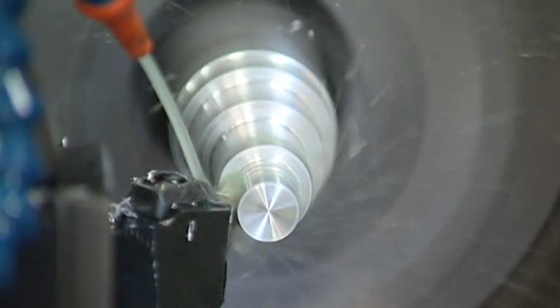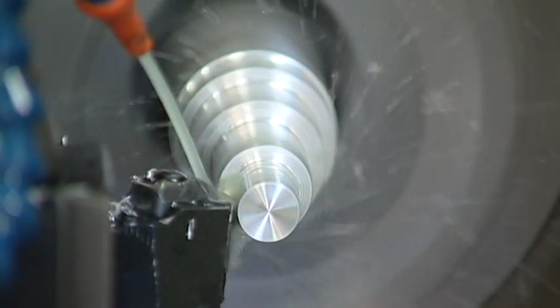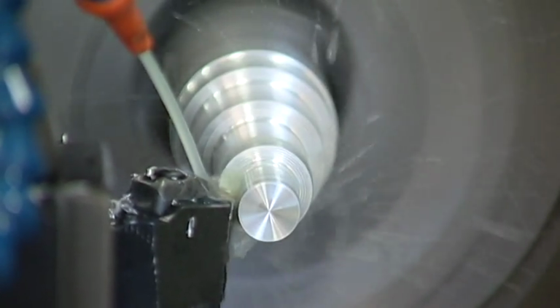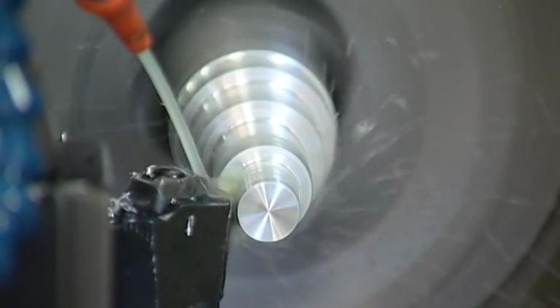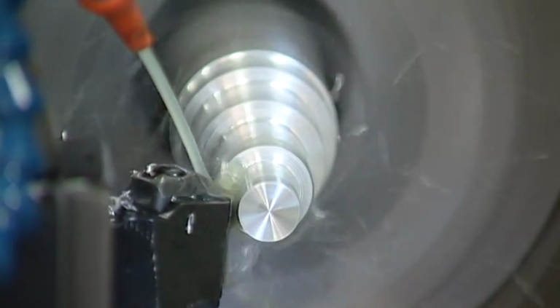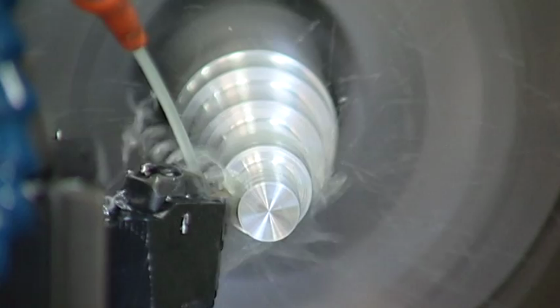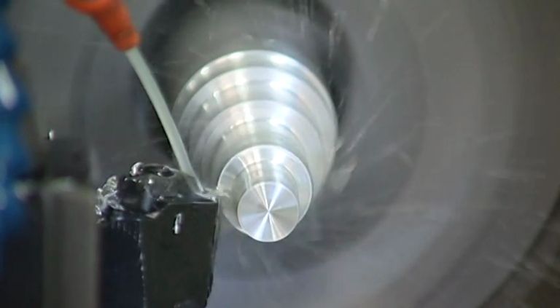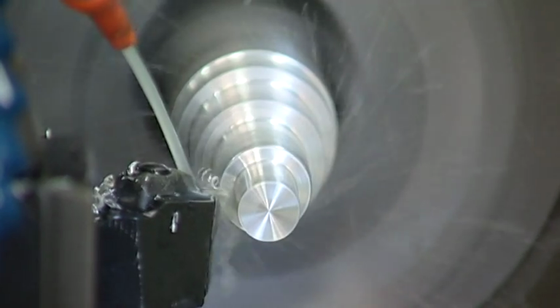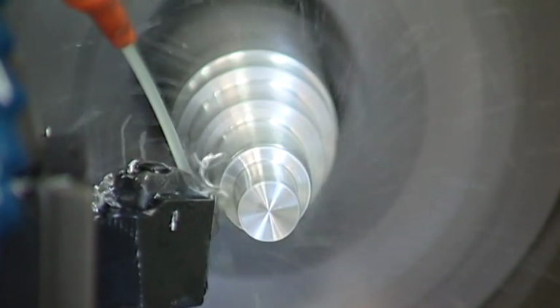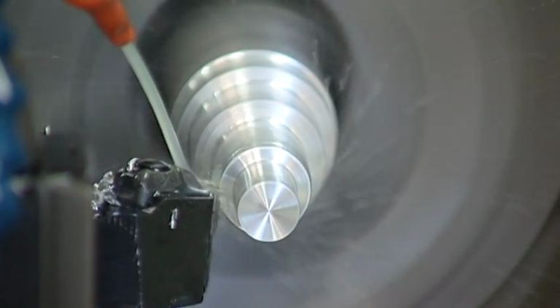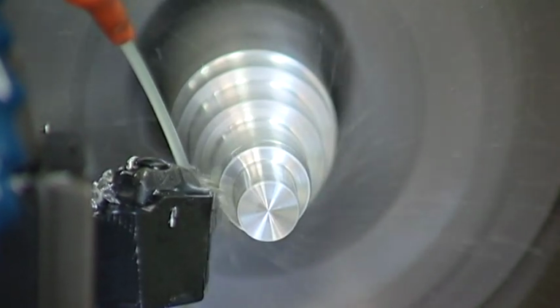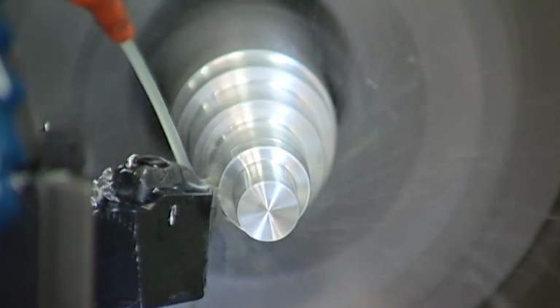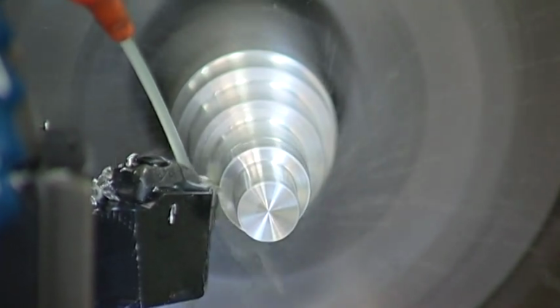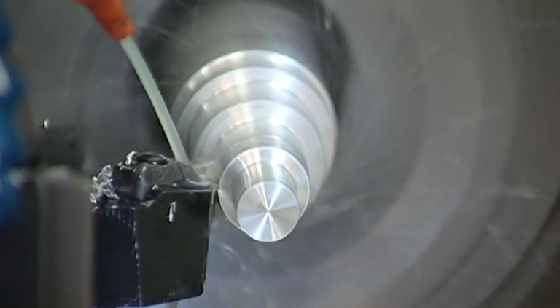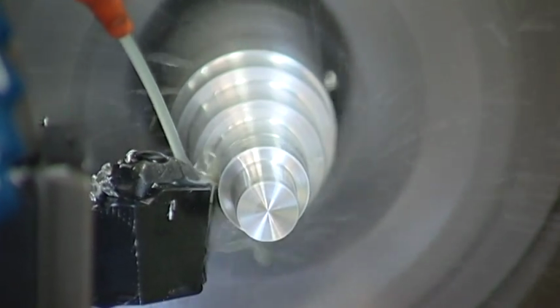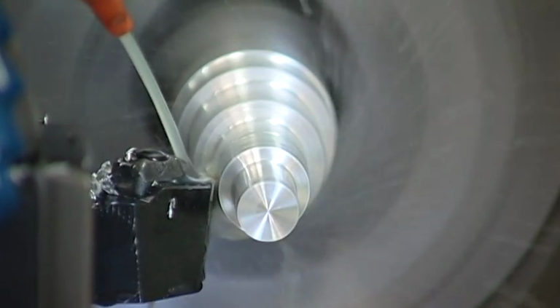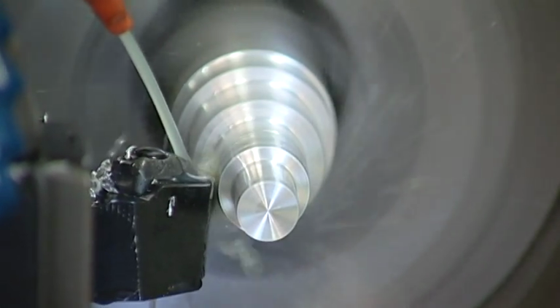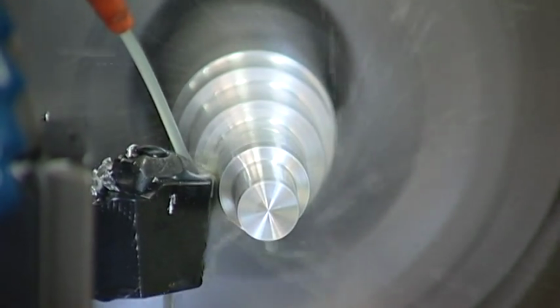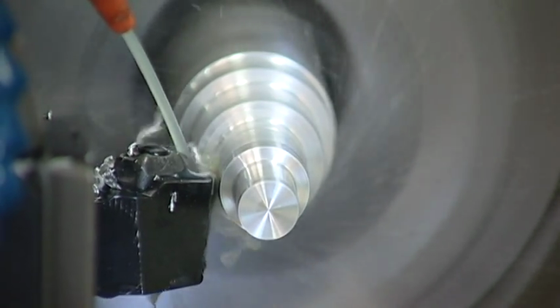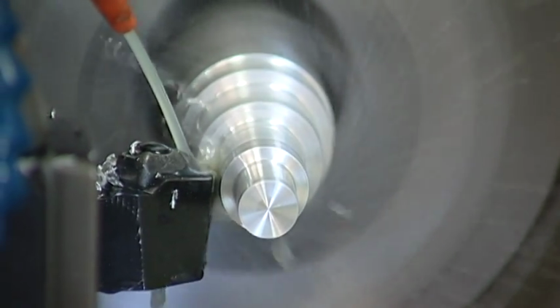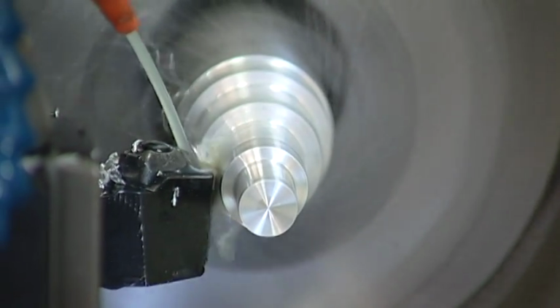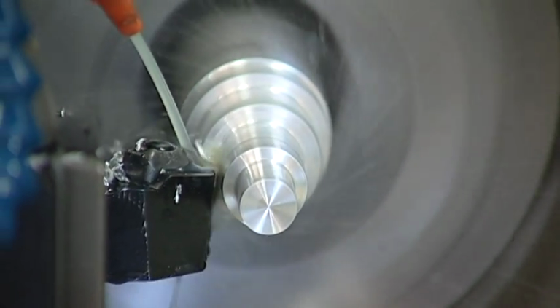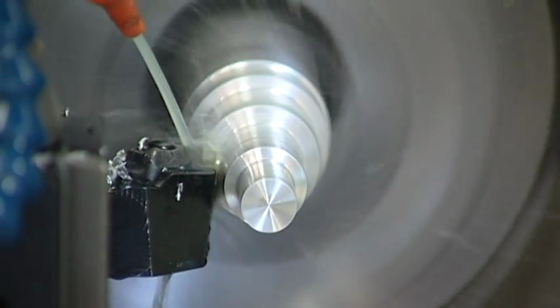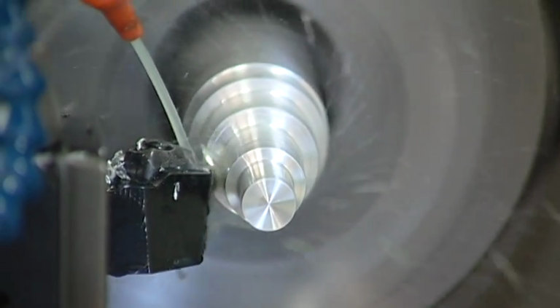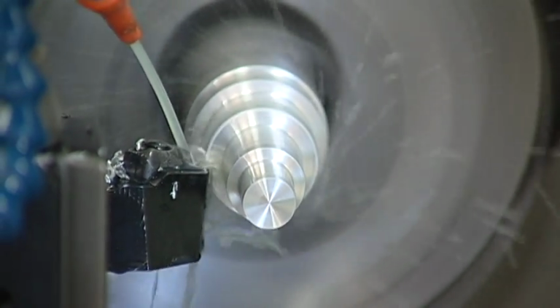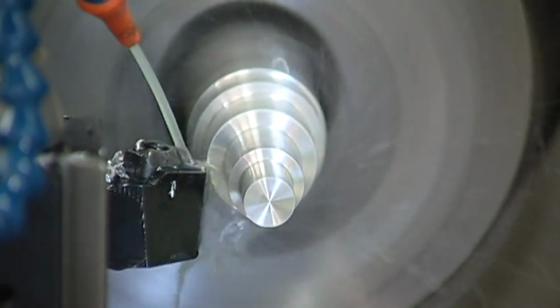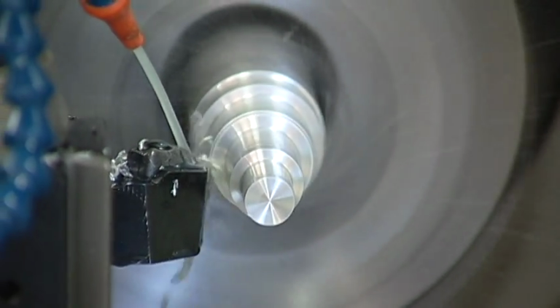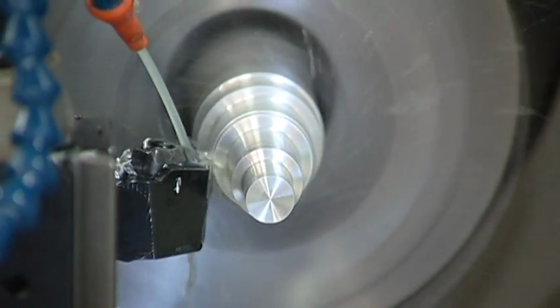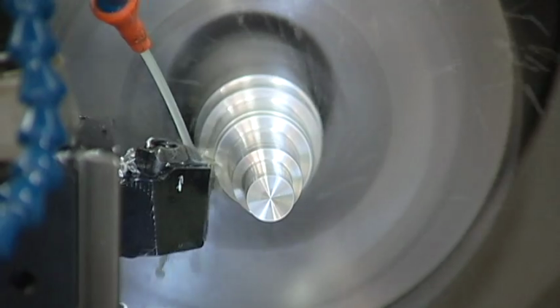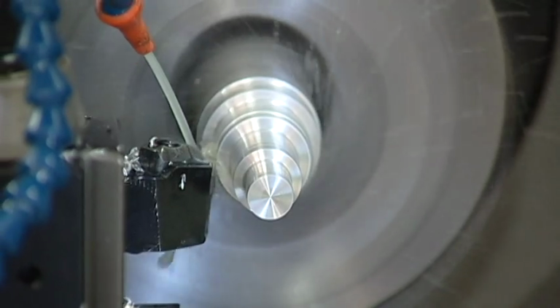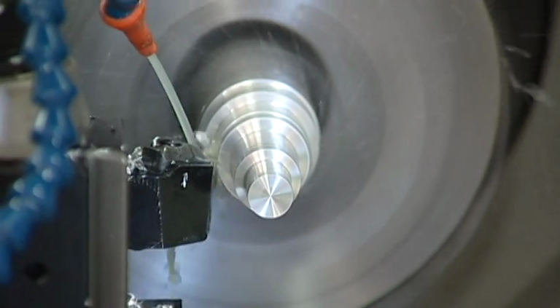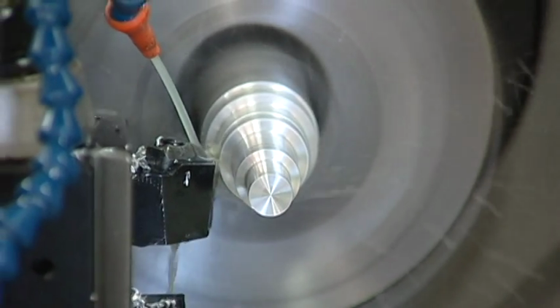G-code programming is used with CNC turning centers to create part programs used to manufacture components from raw bar stock according to desired print specifications and tolerances.